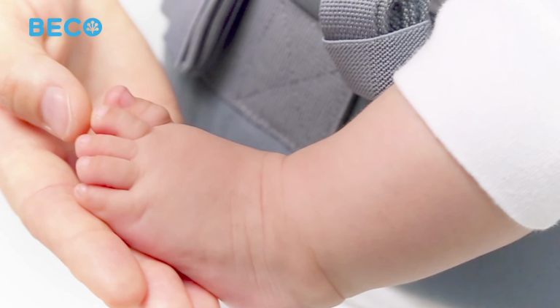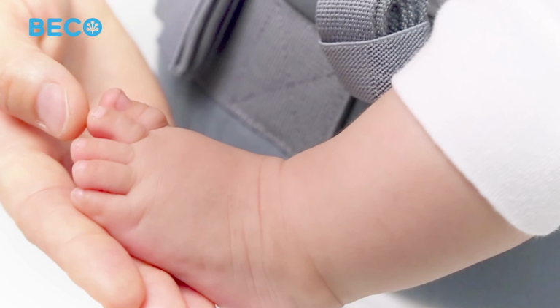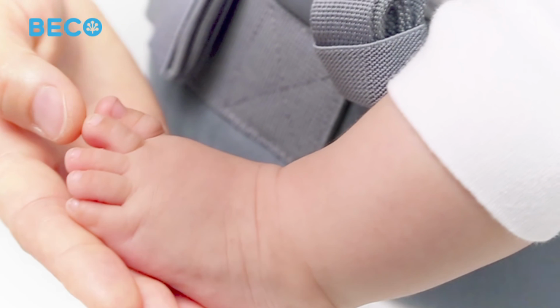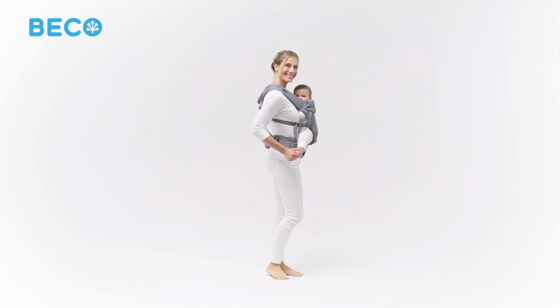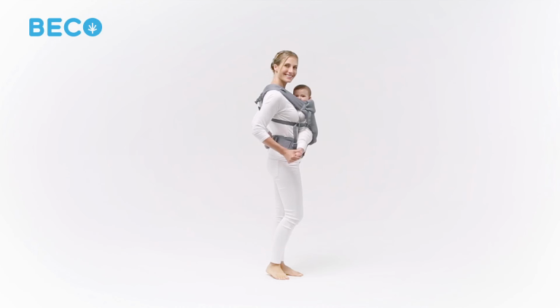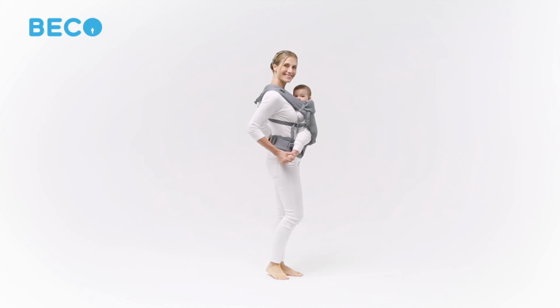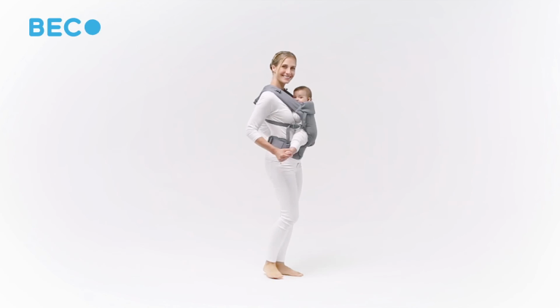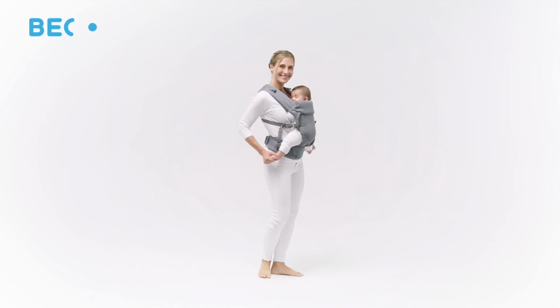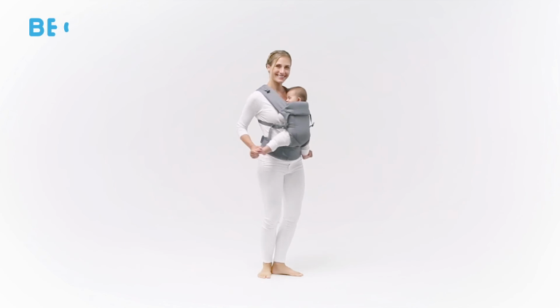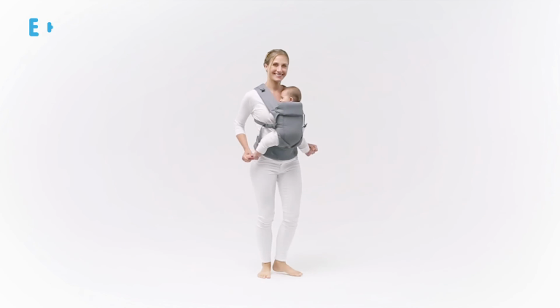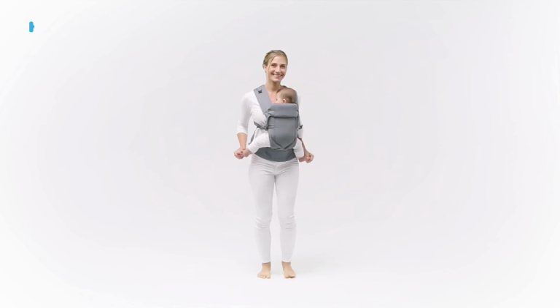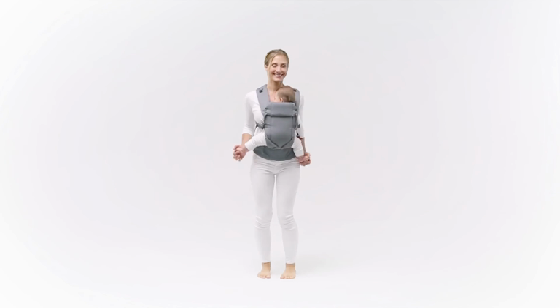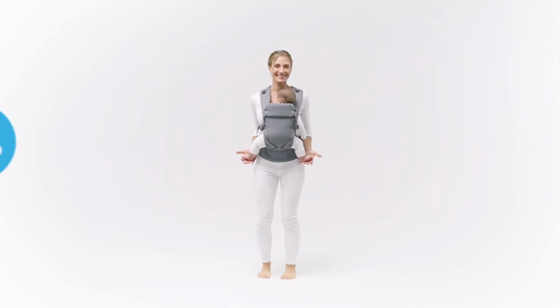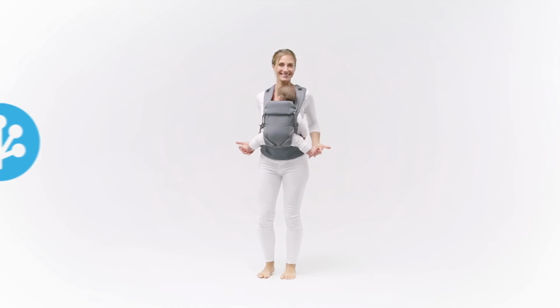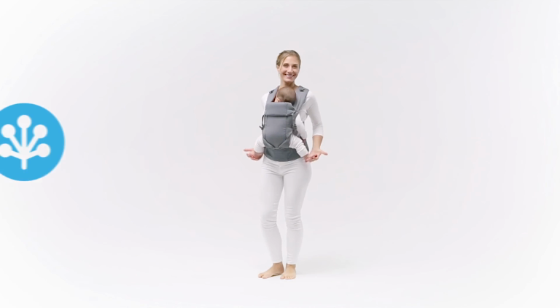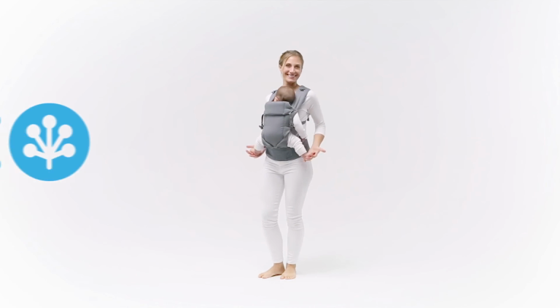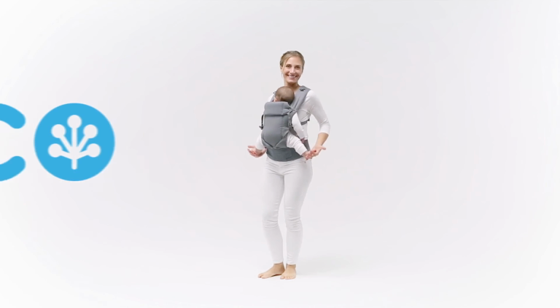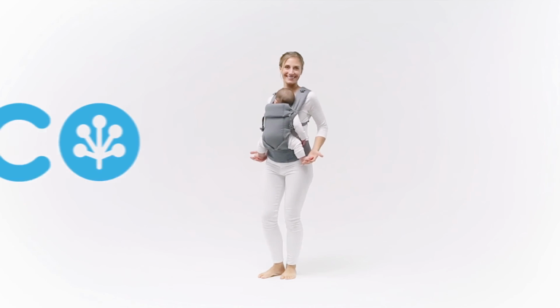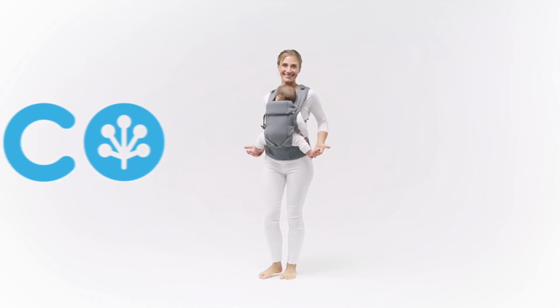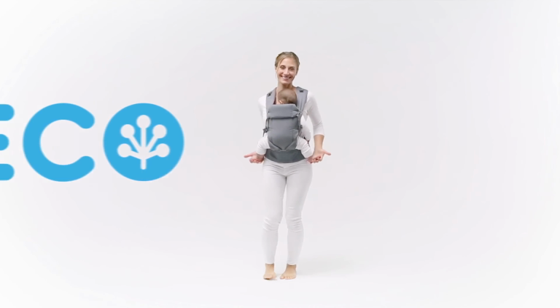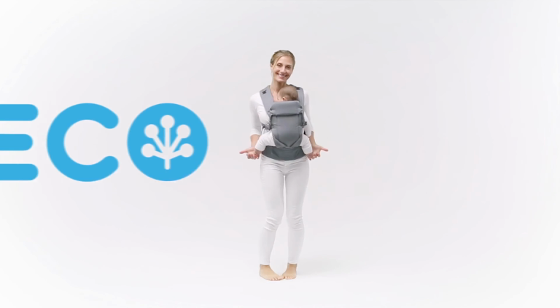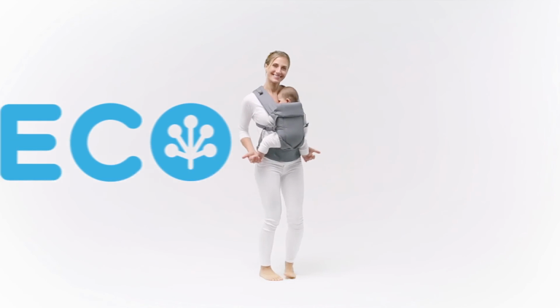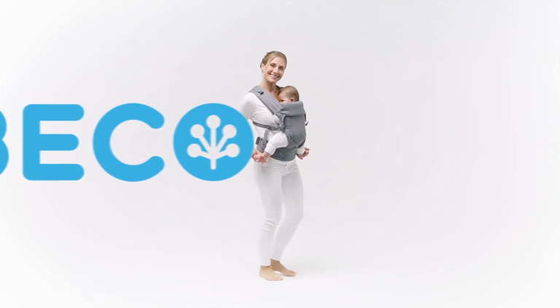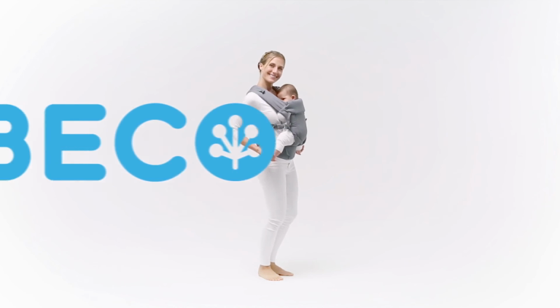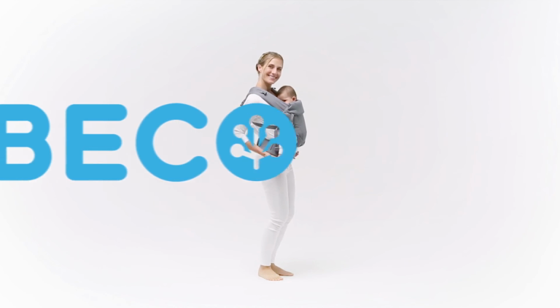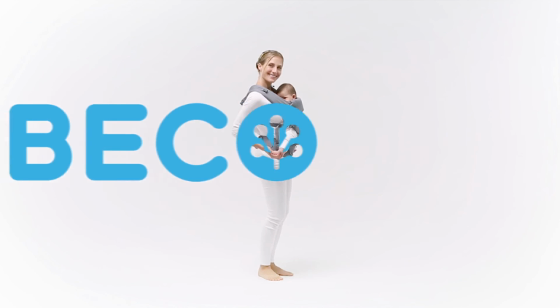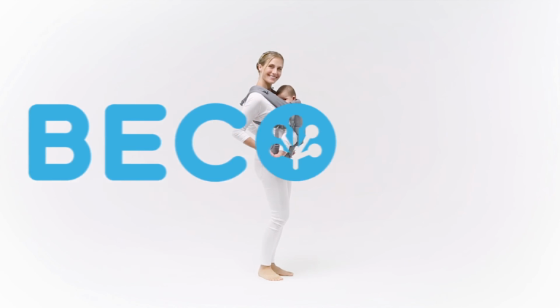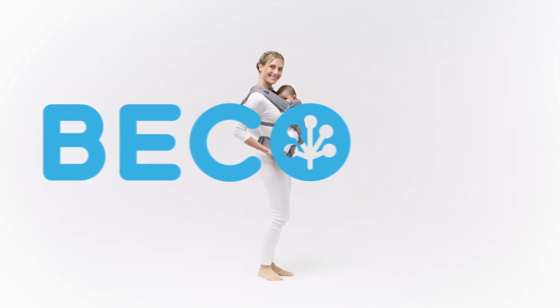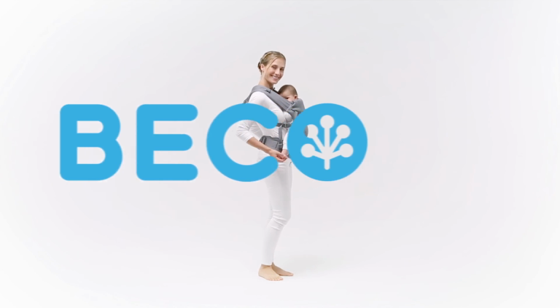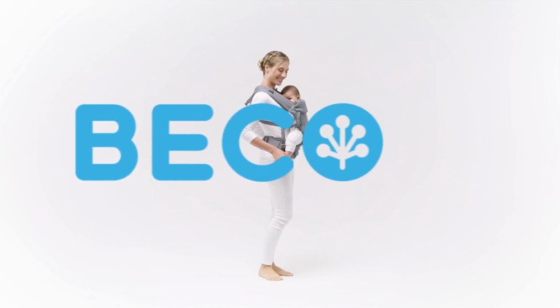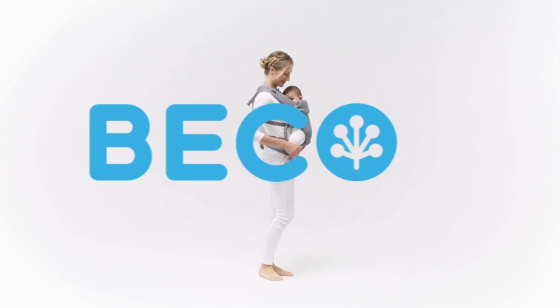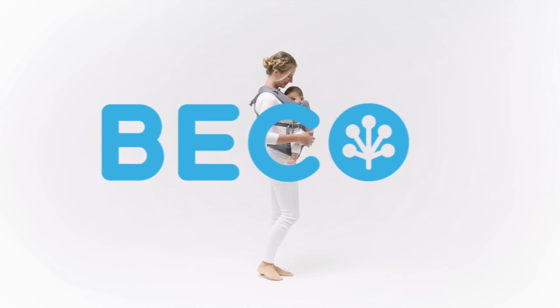Now you're ready to explore the world together in your Beko Baby Carrier.